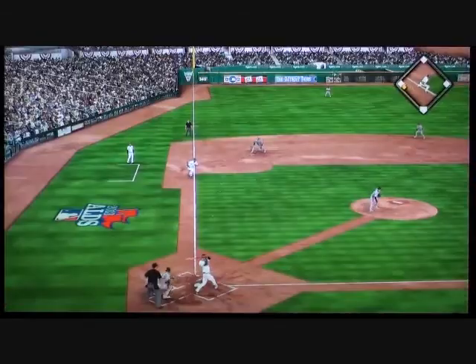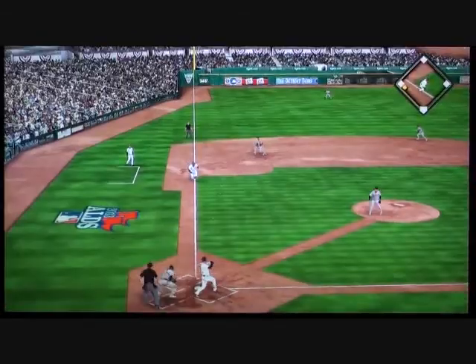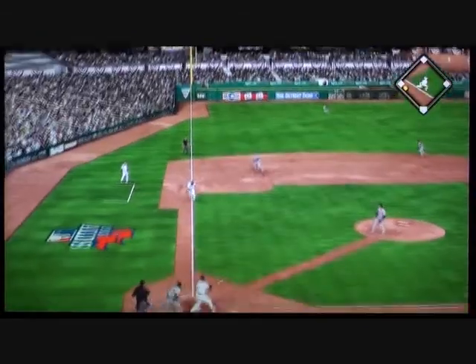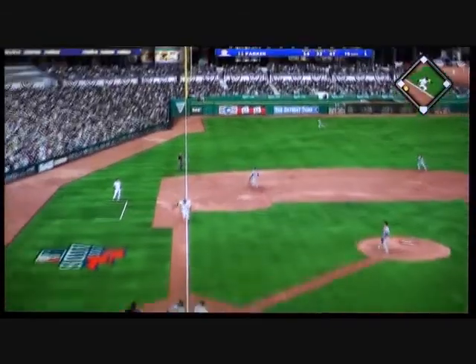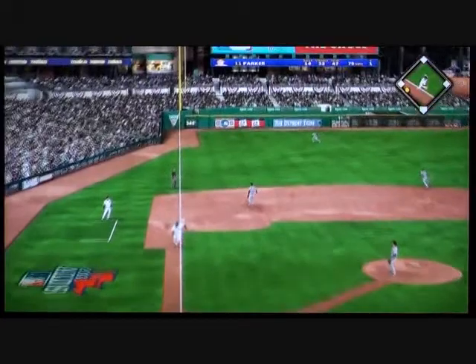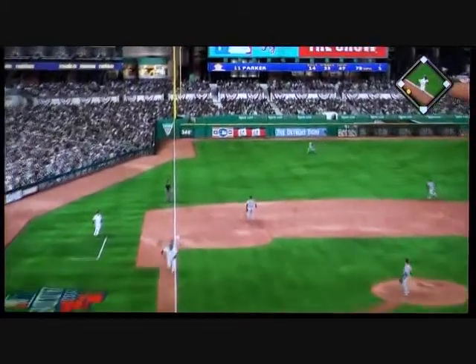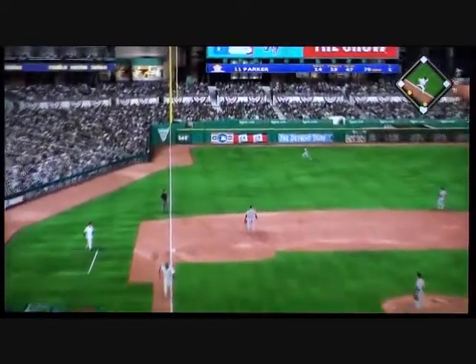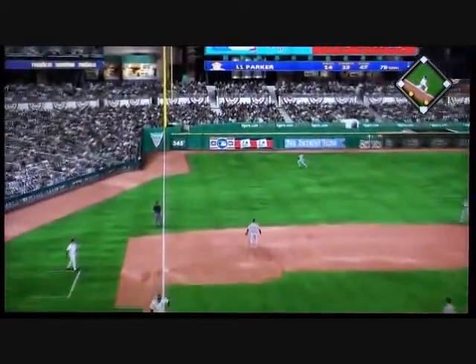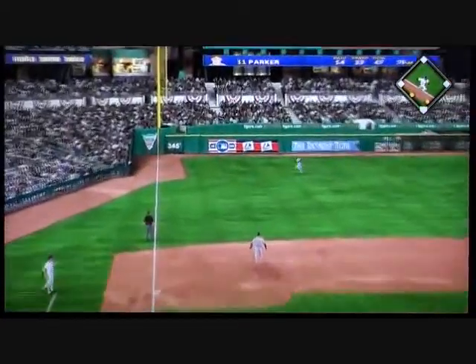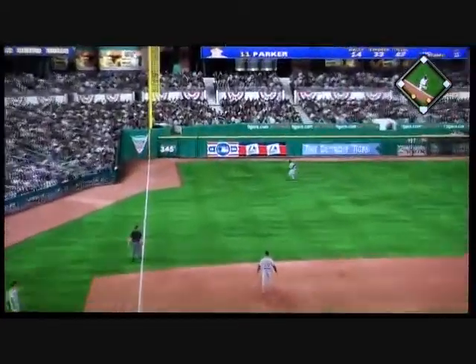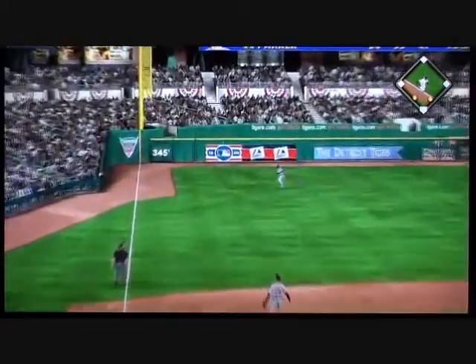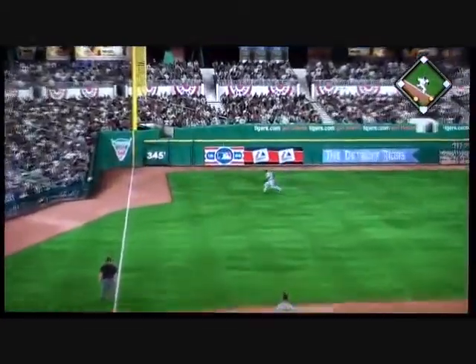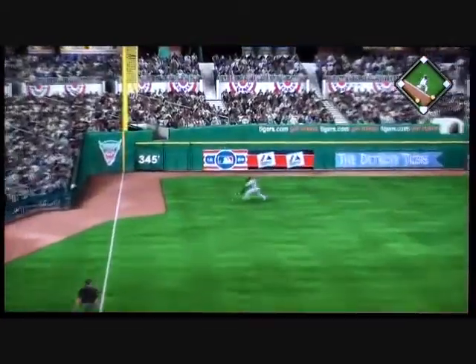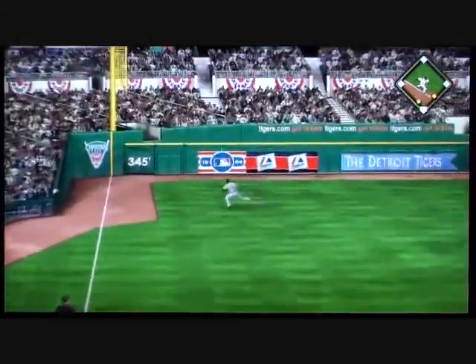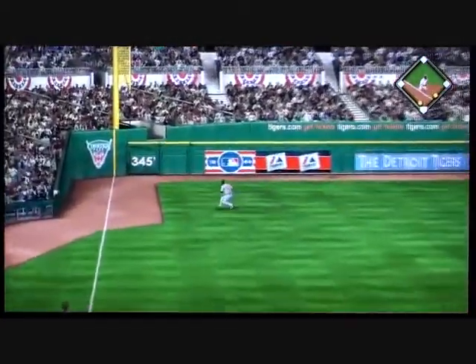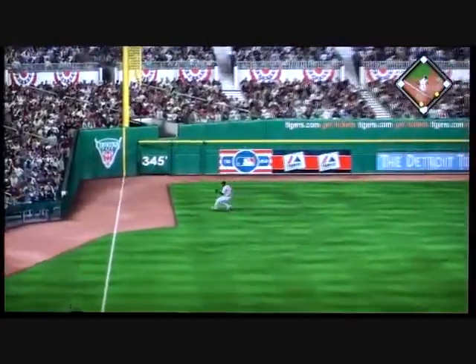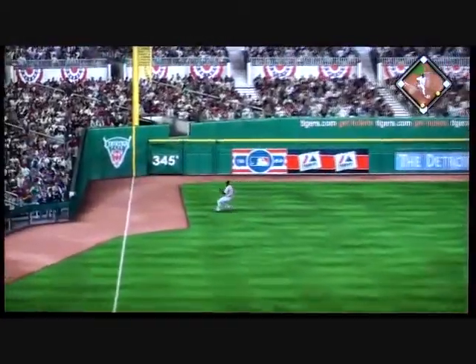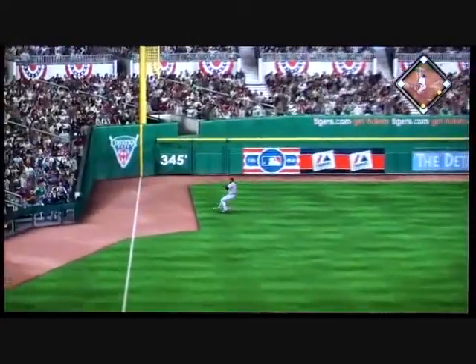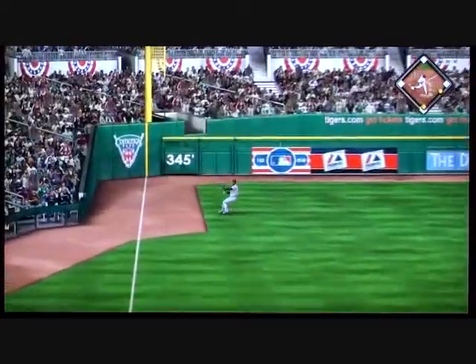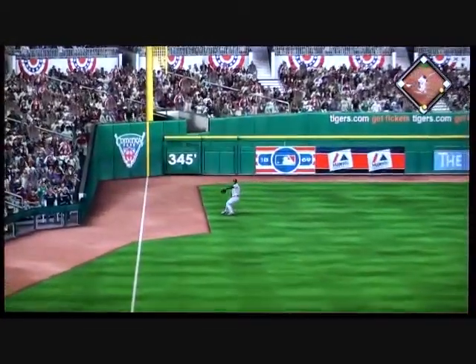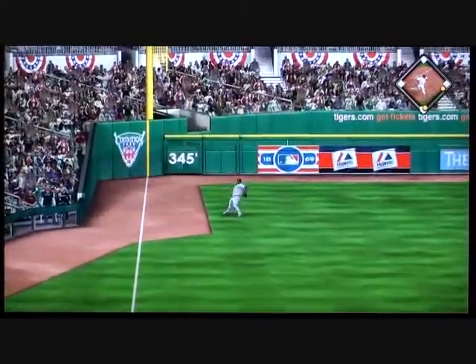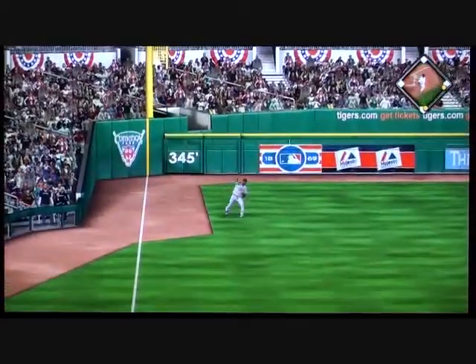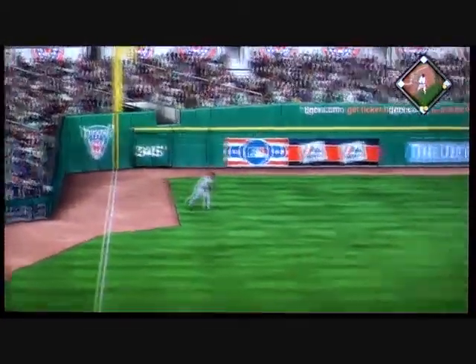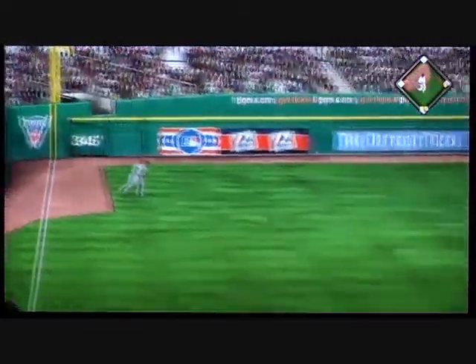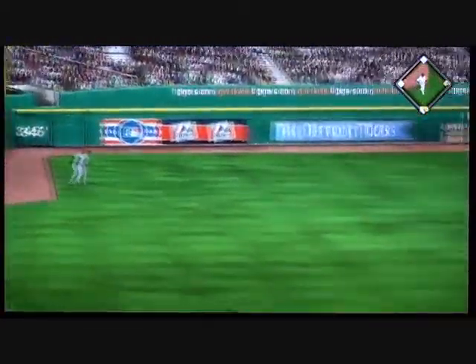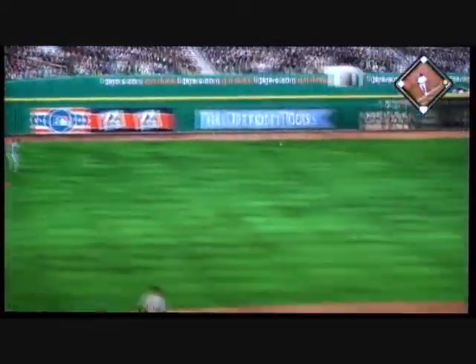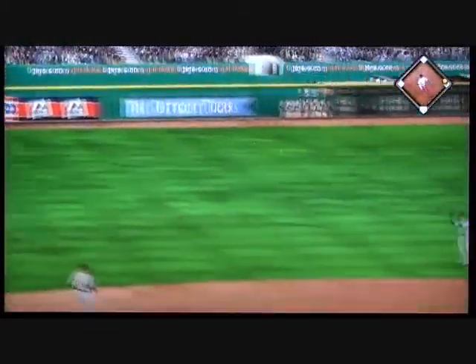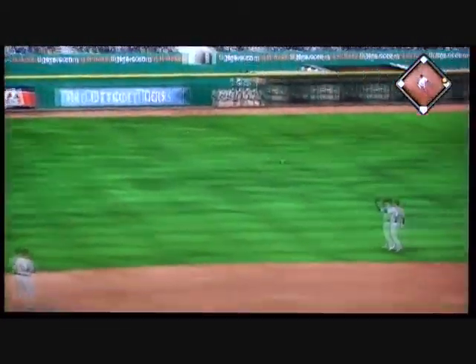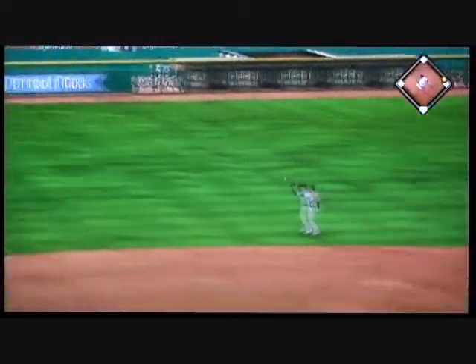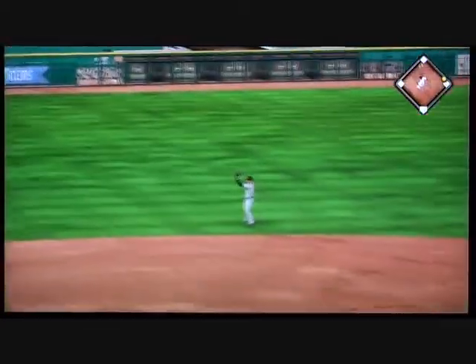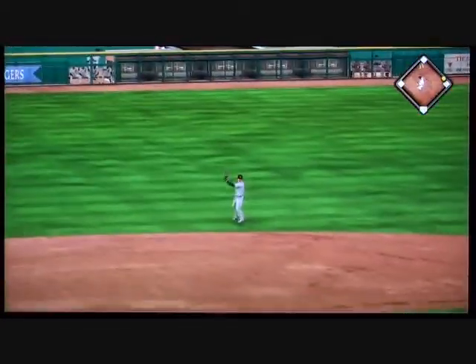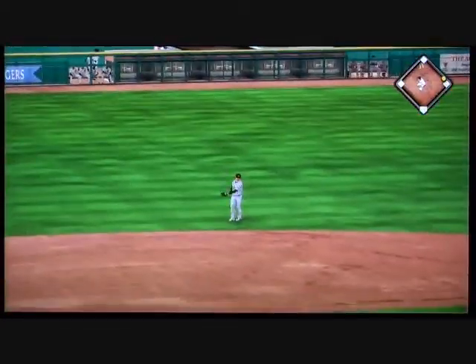This is hit sharply to the left side — in there, base hit, and that ought to get the run in from third.